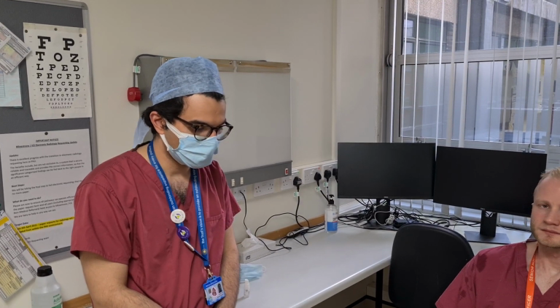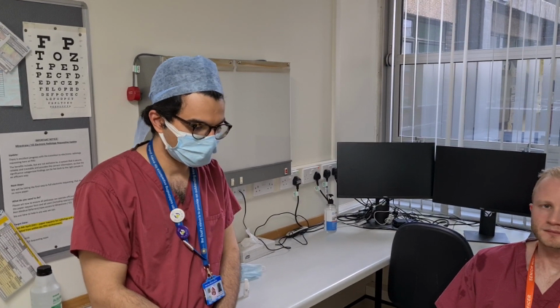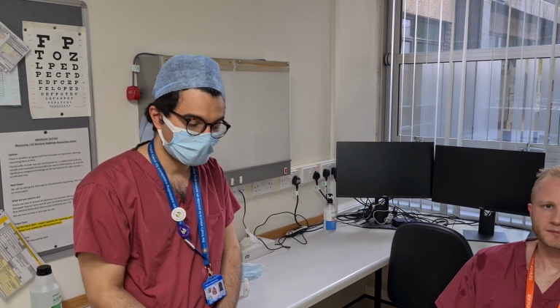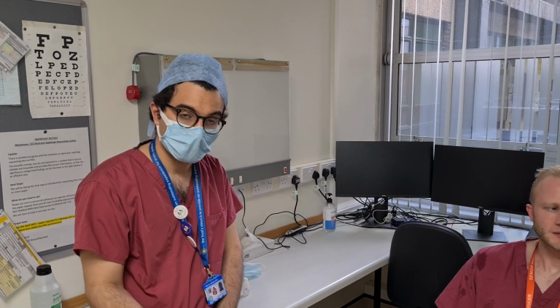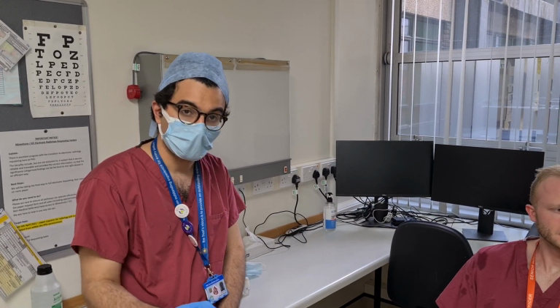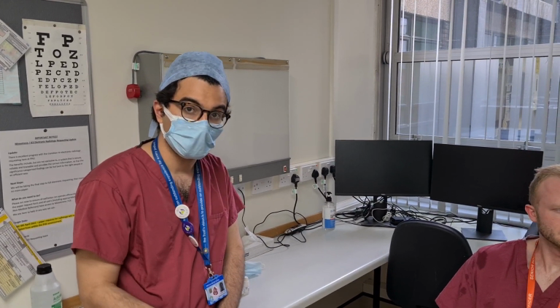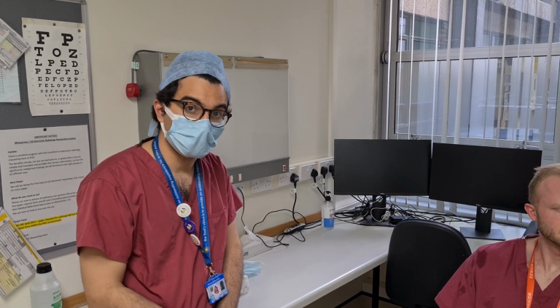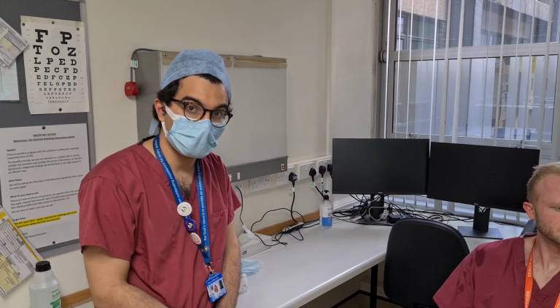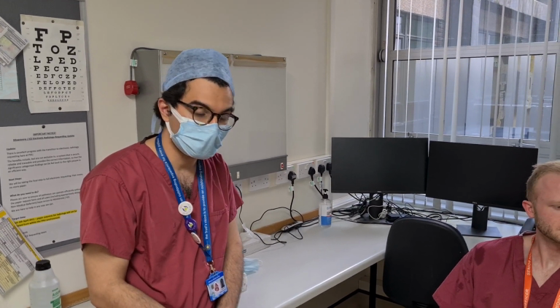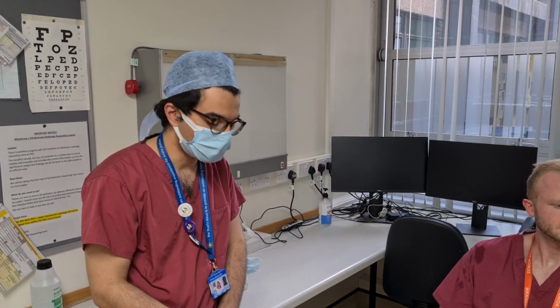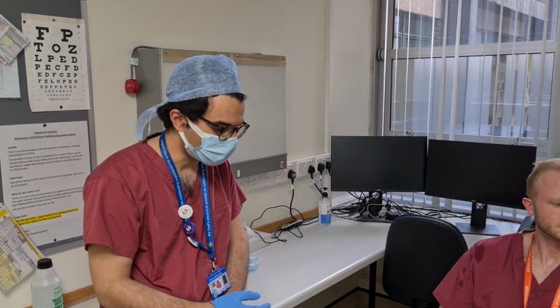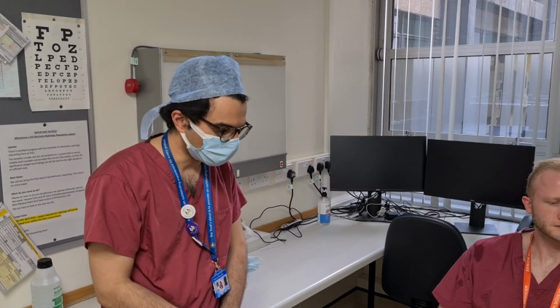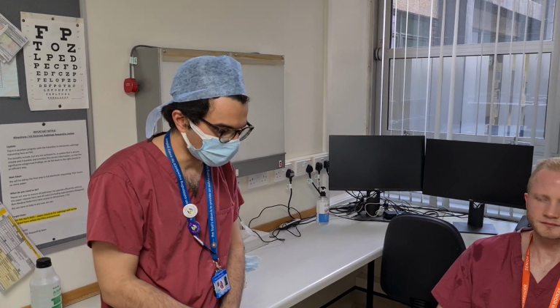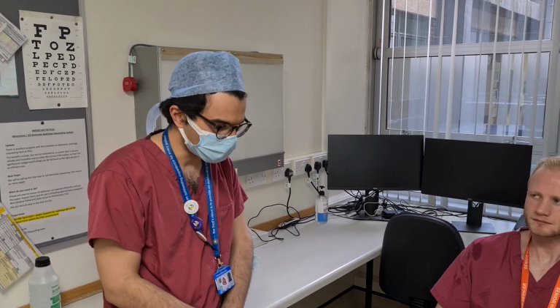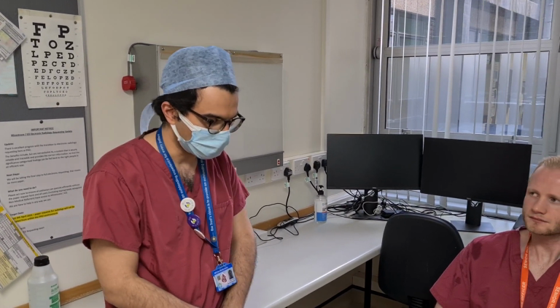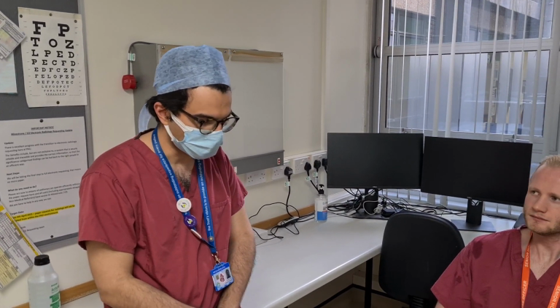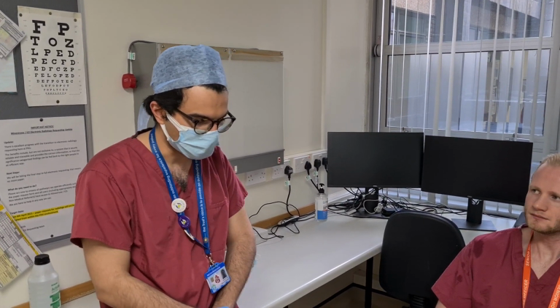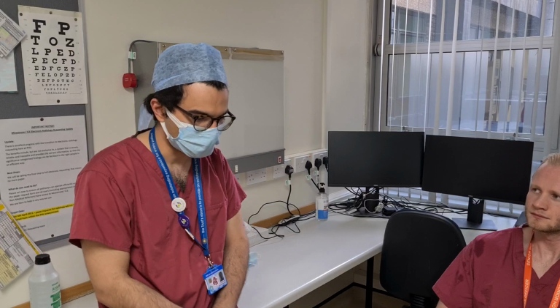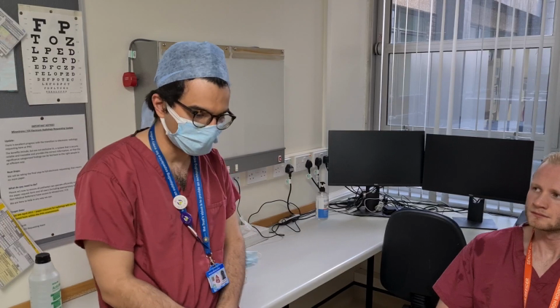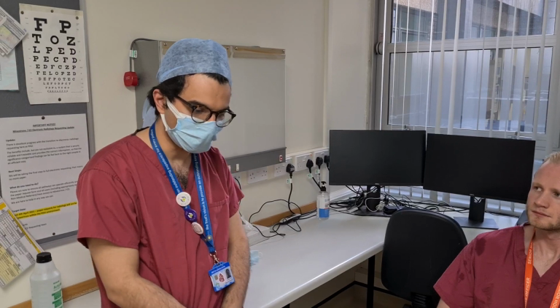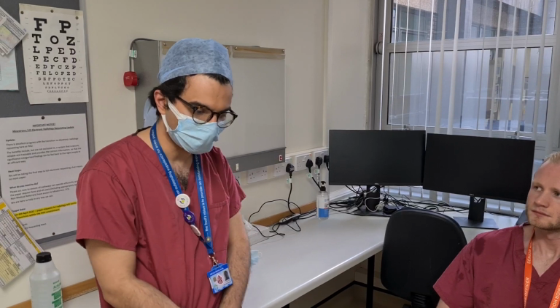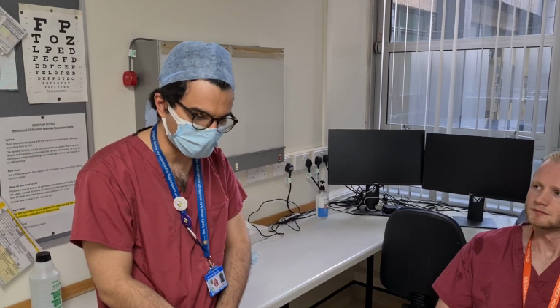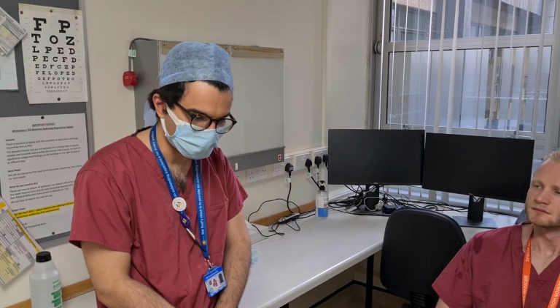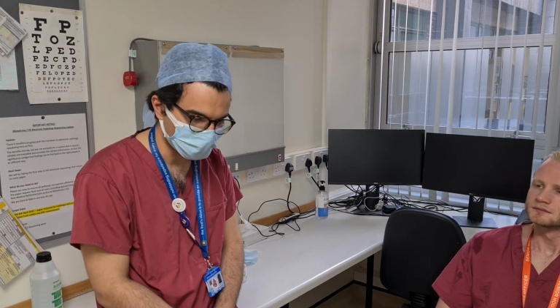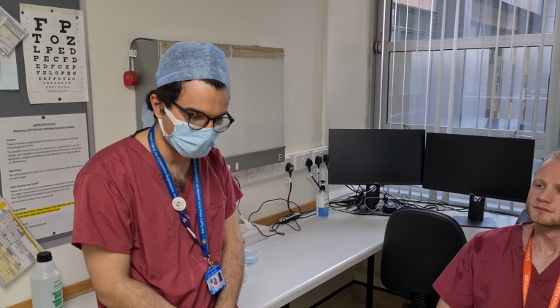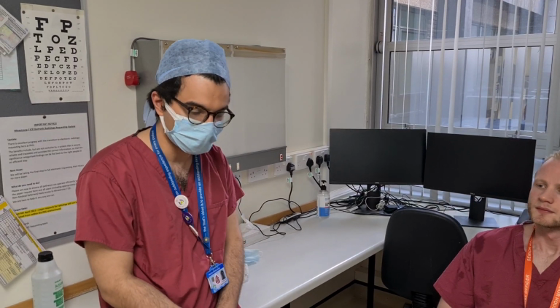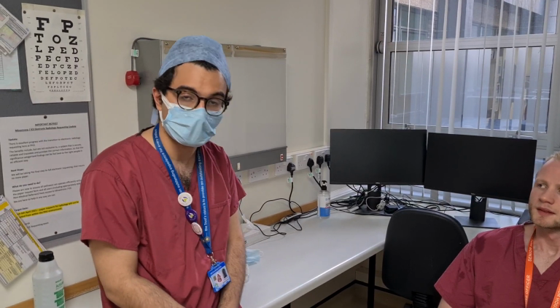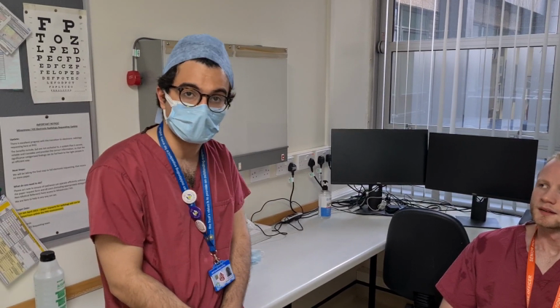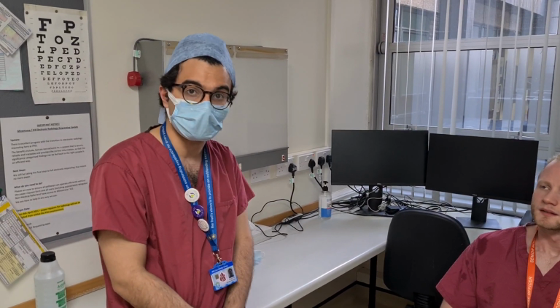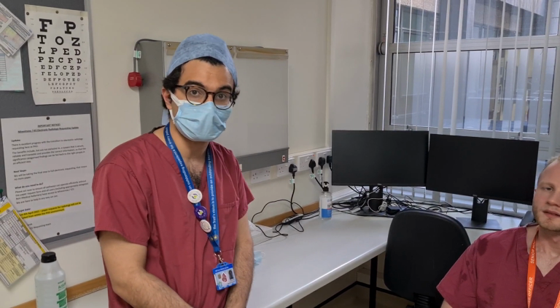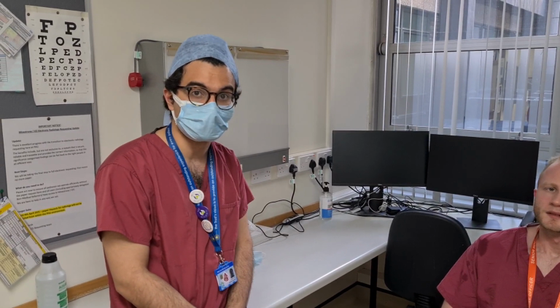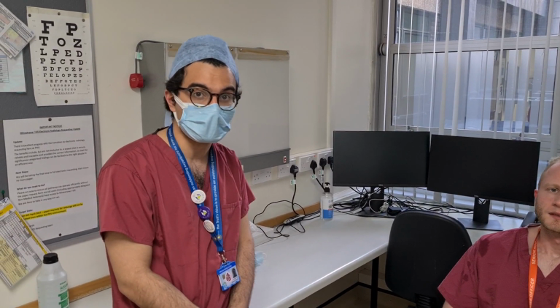Hello there. Today we'll be showing you how to perform a flexible nasal endoscopy.